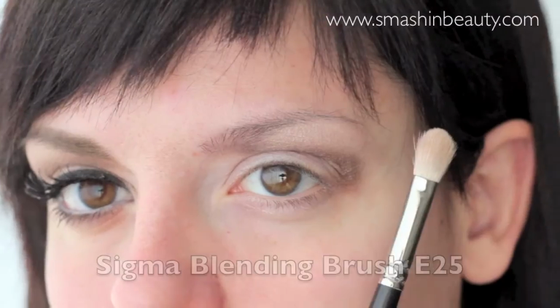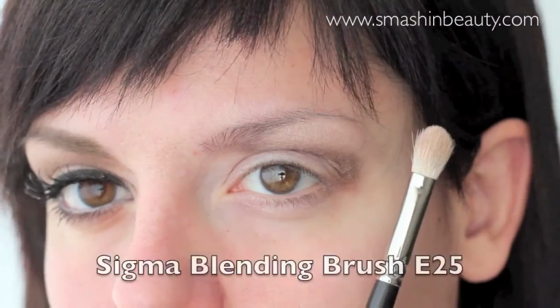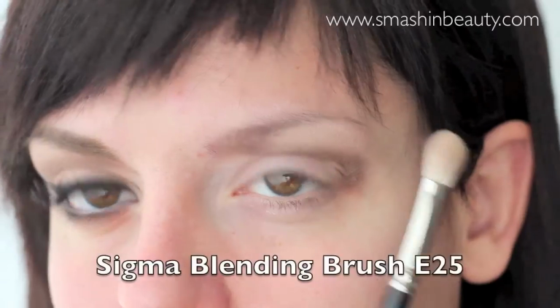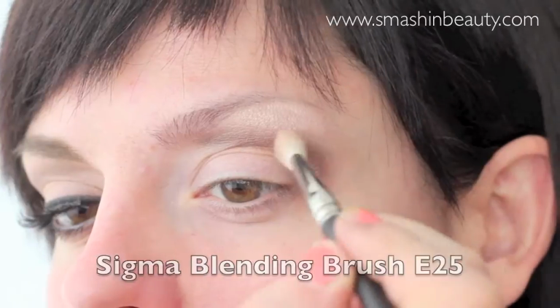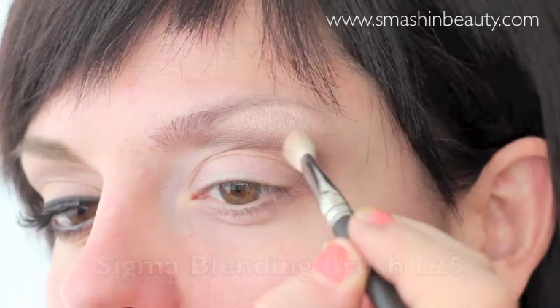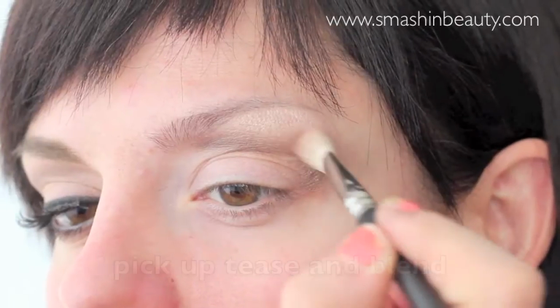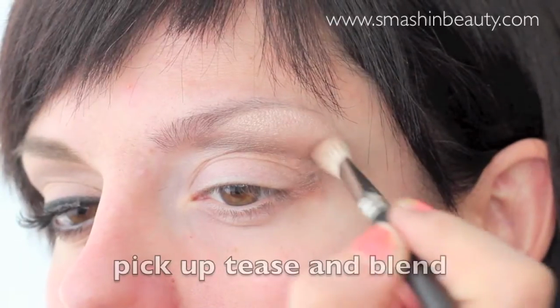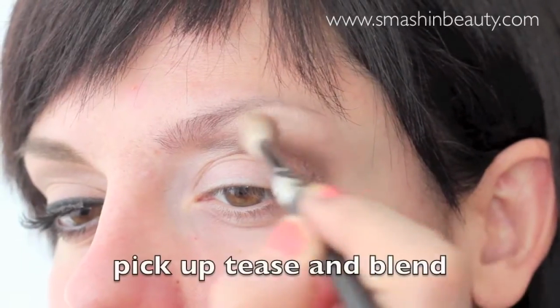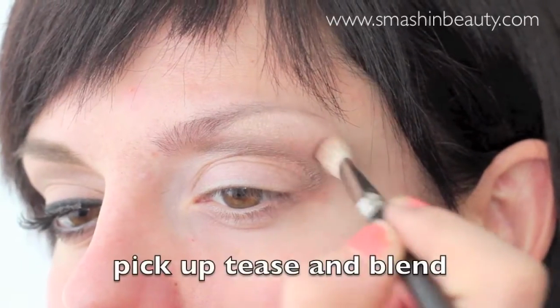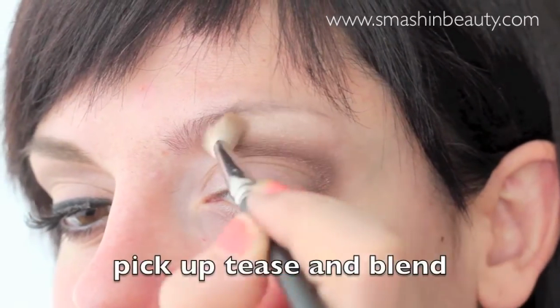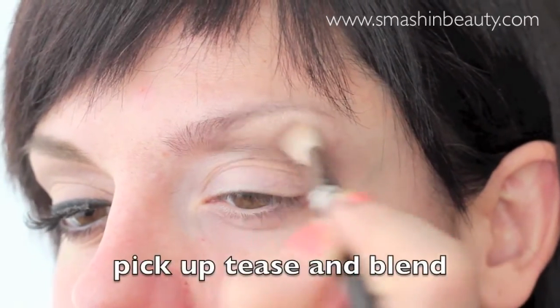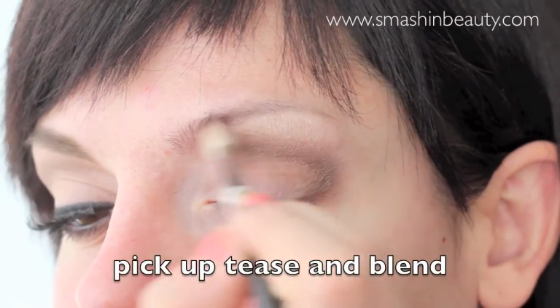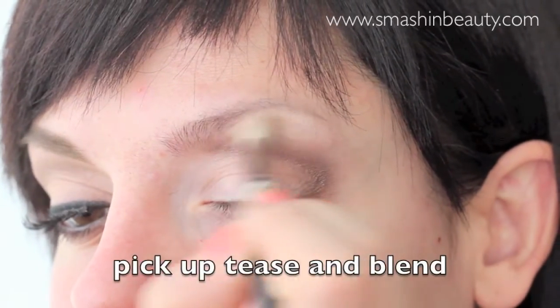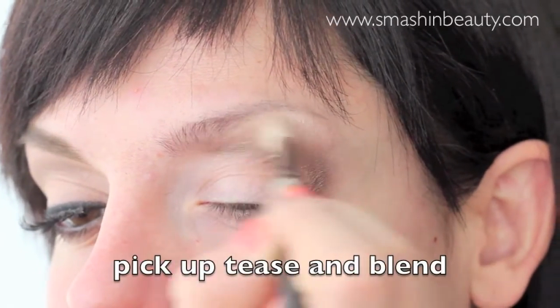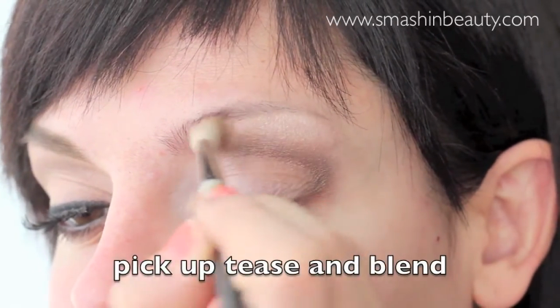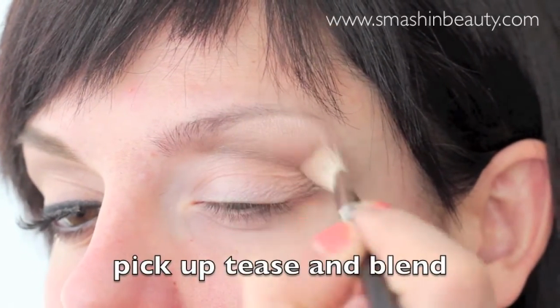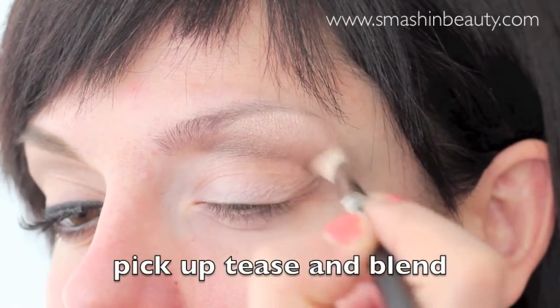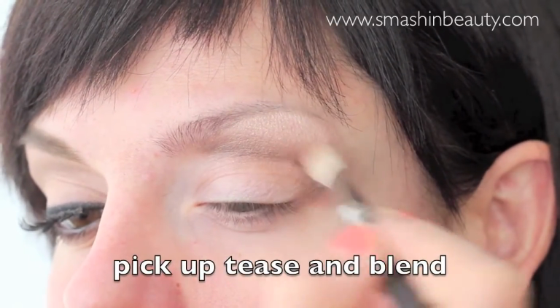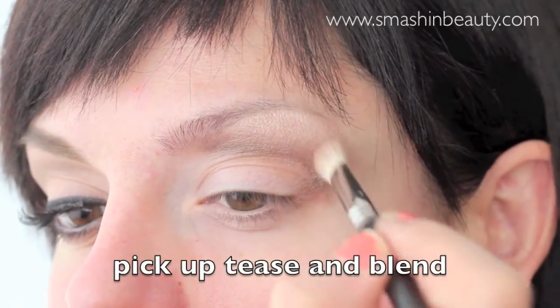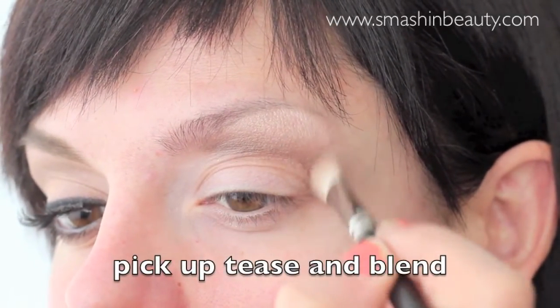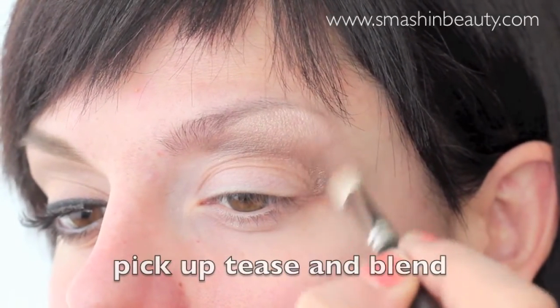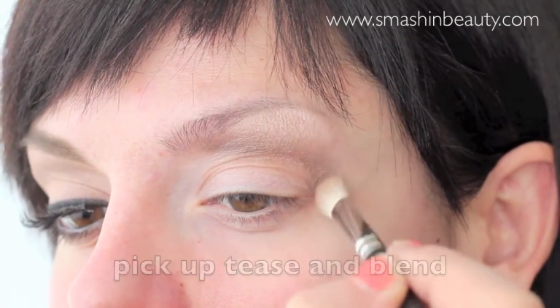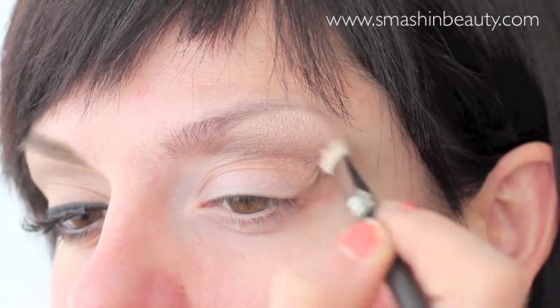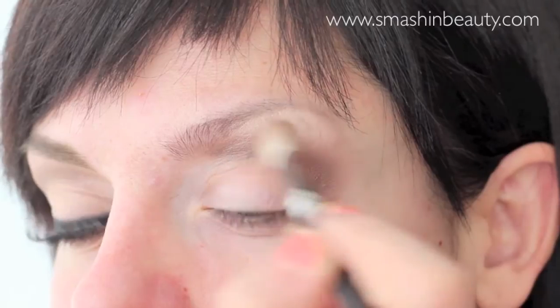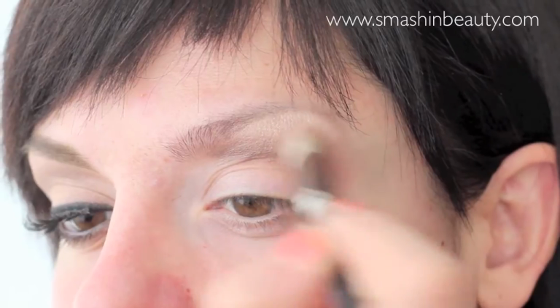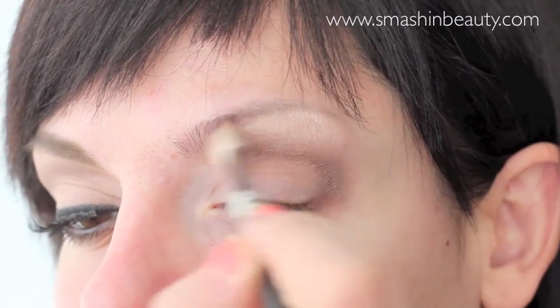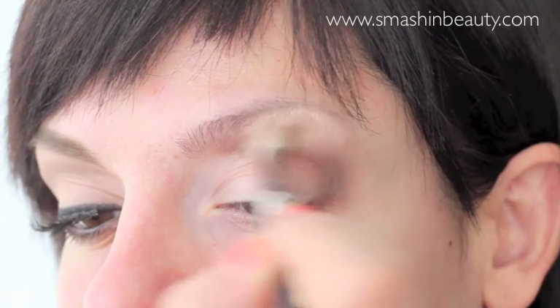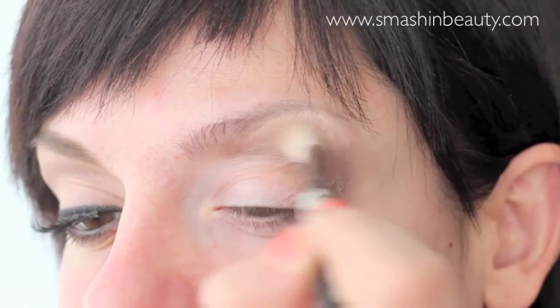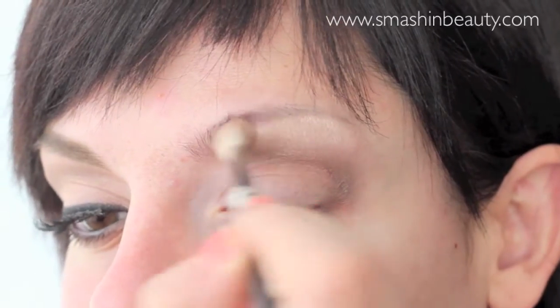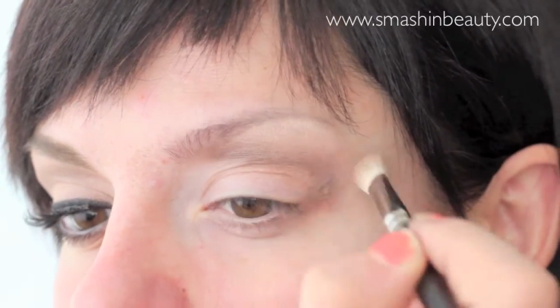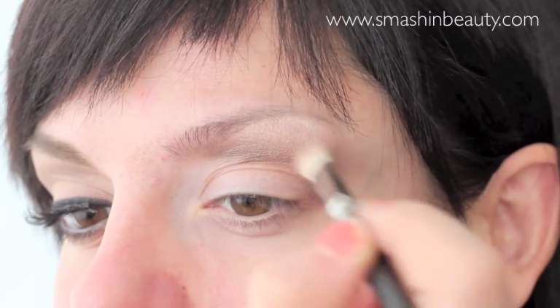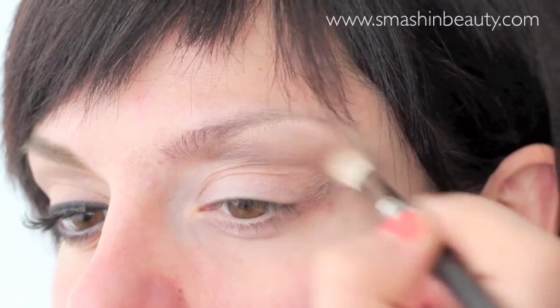It's very important to always use a clean blending brush when blending two eyeshadows — this way you're going to avoid forming muddy colors.